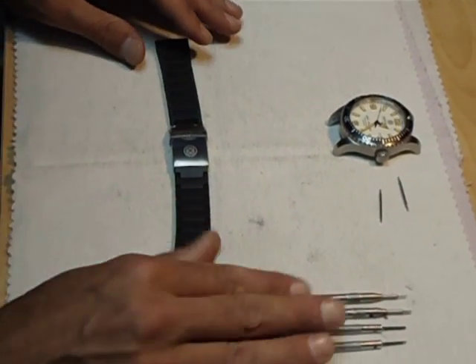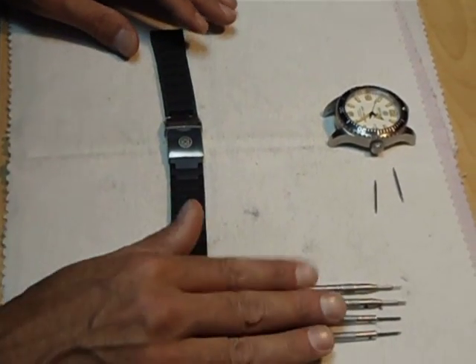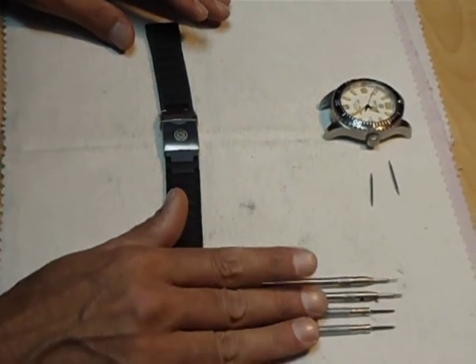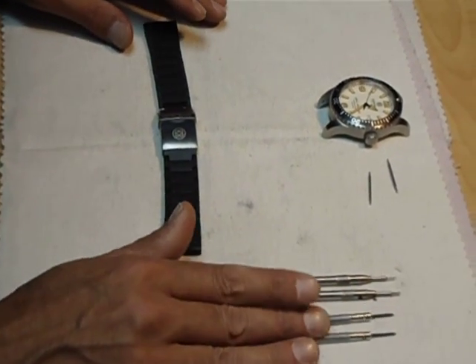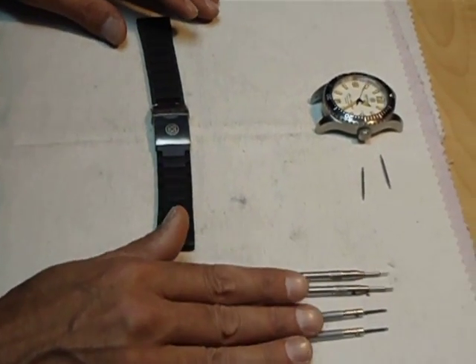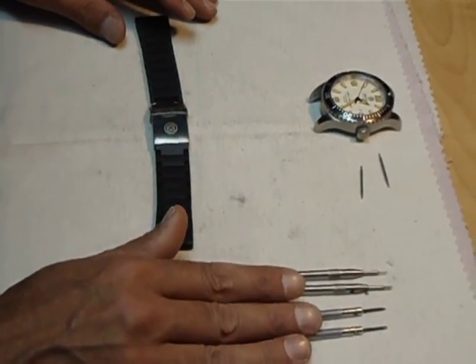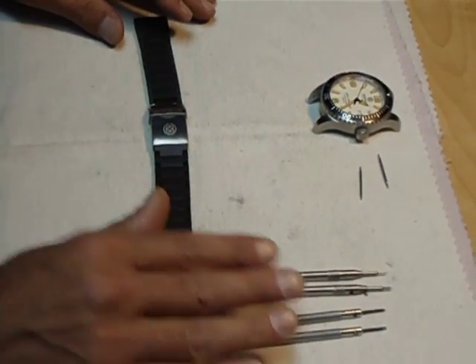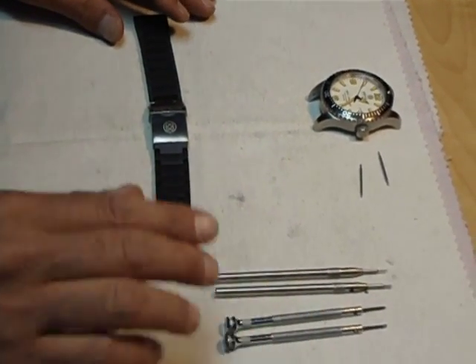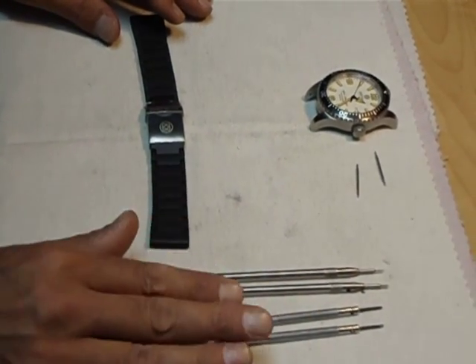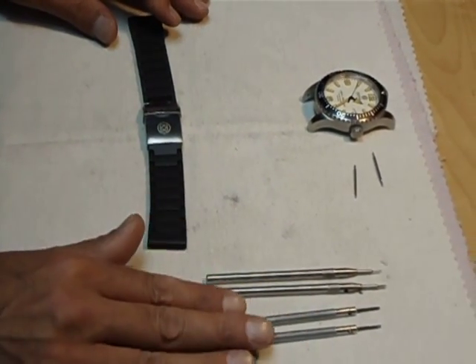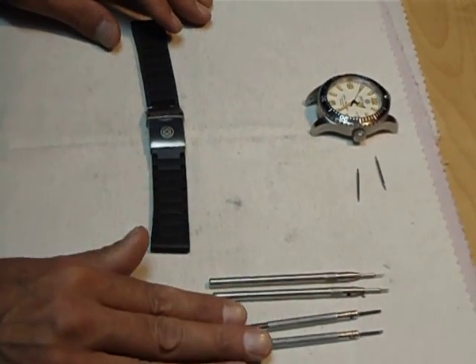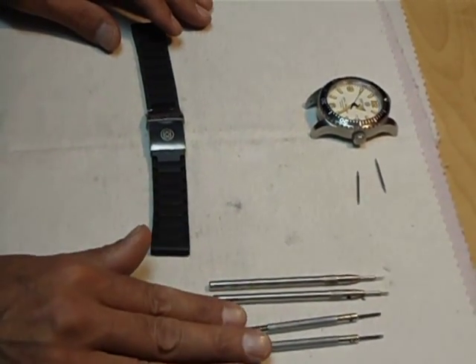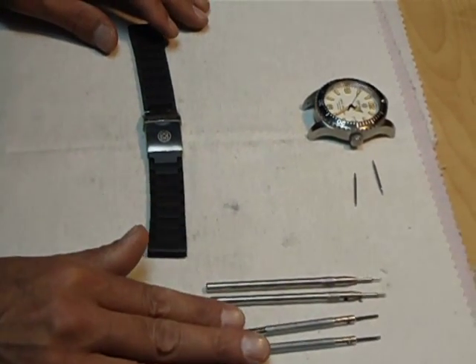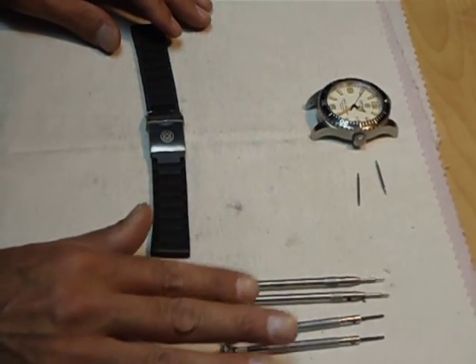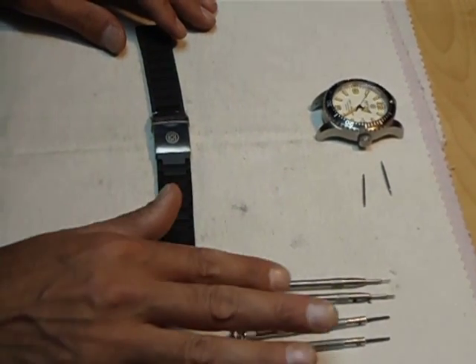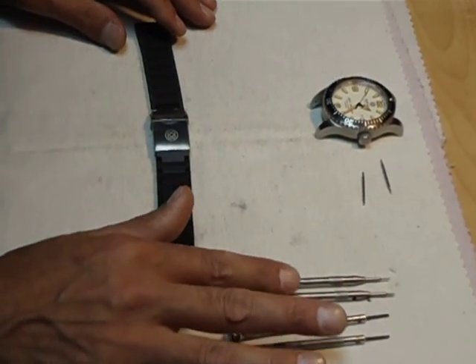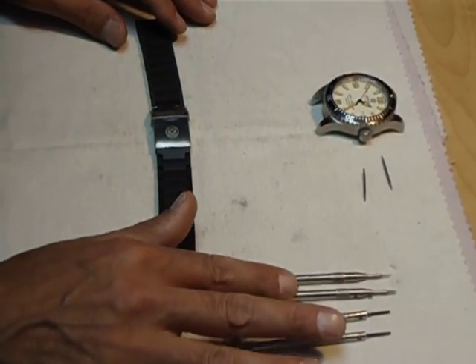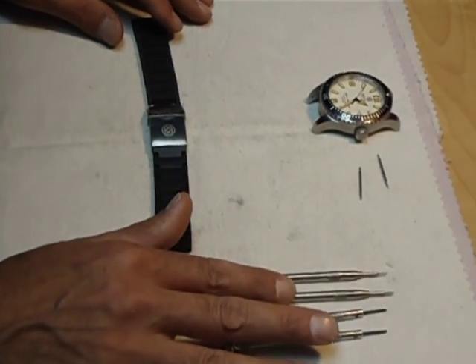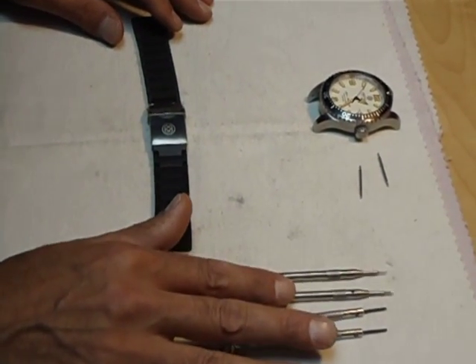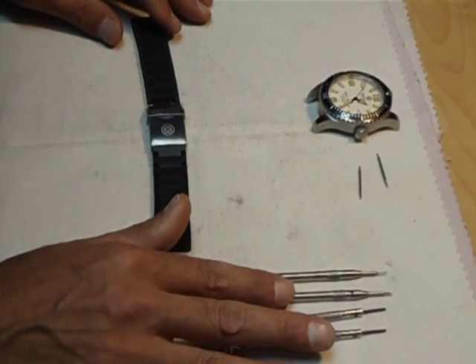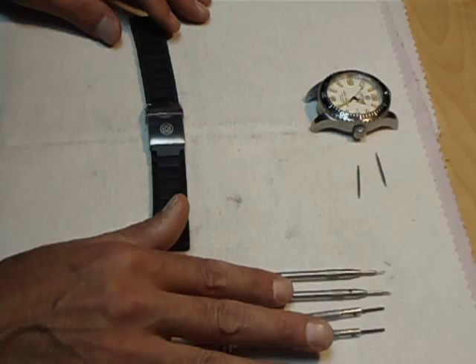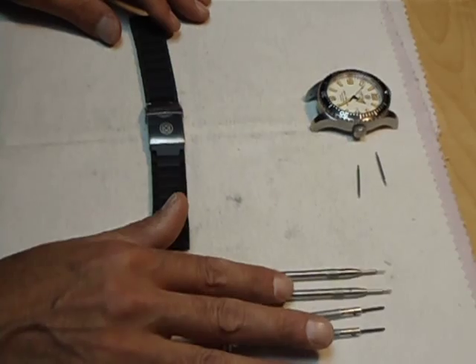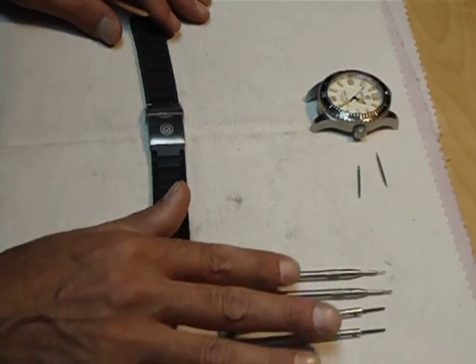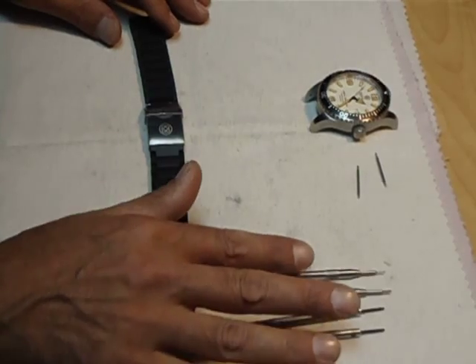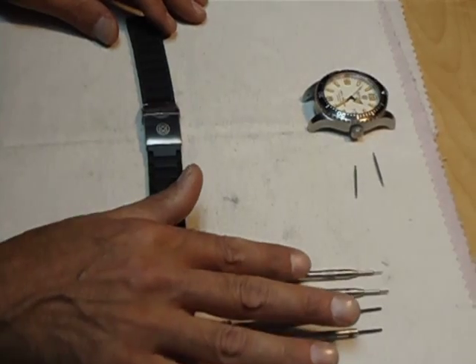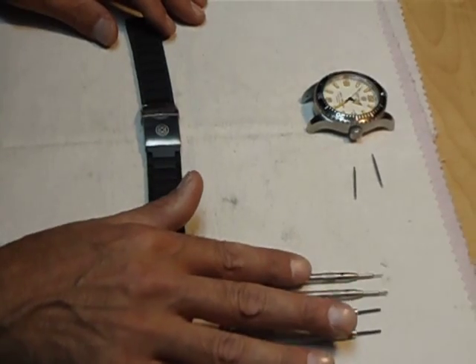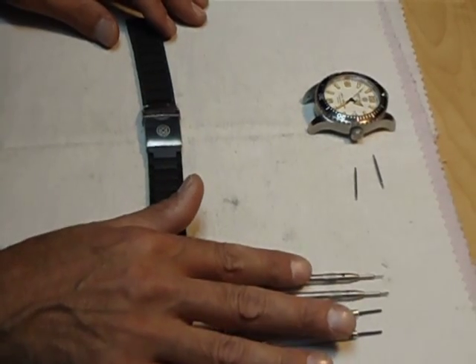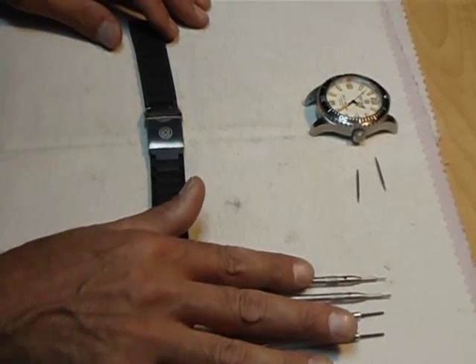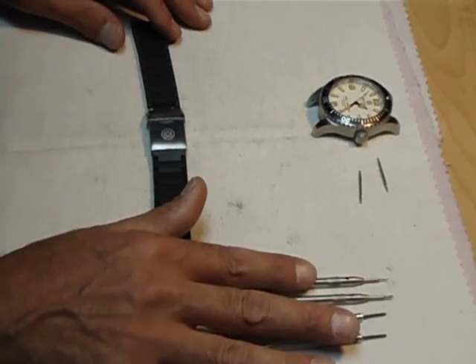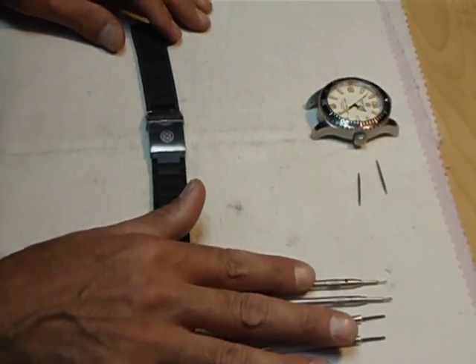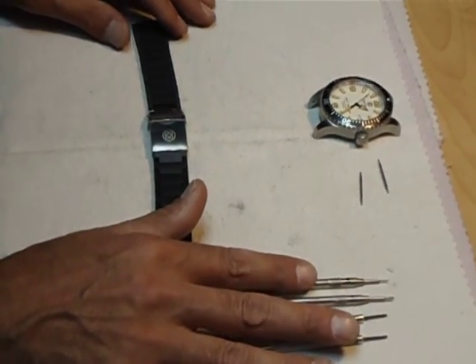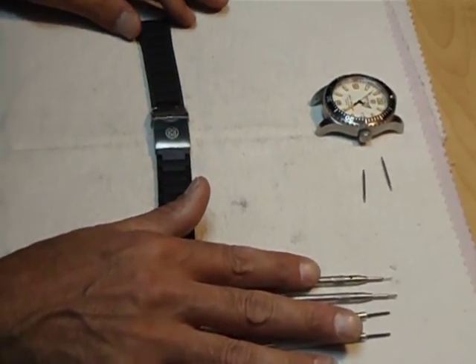The tools you'll need are two screwdrivers, a spring bar tool, and a push pin spring bar.